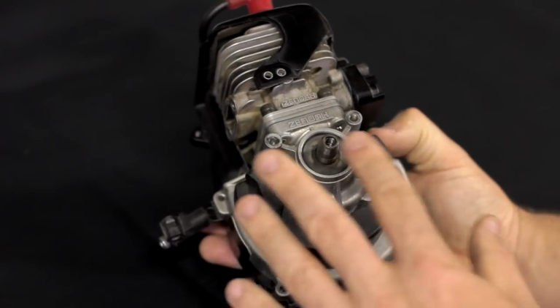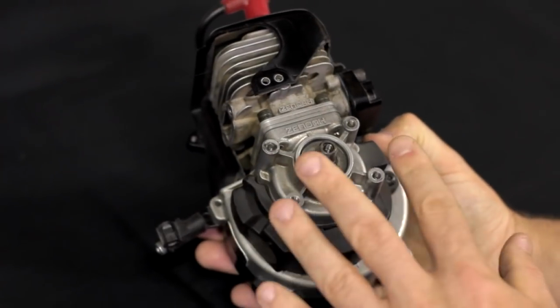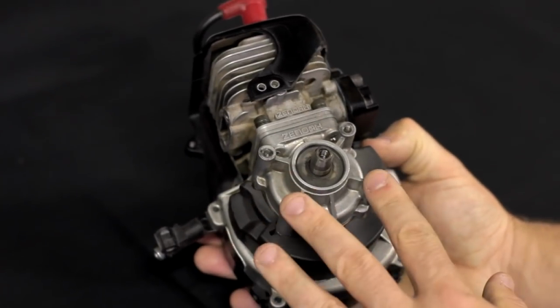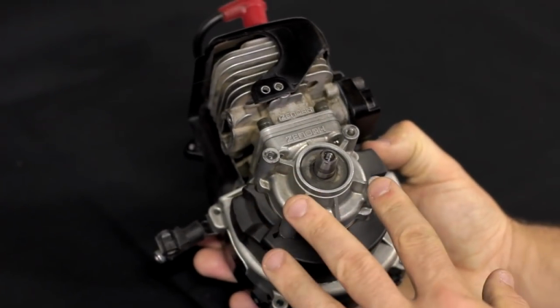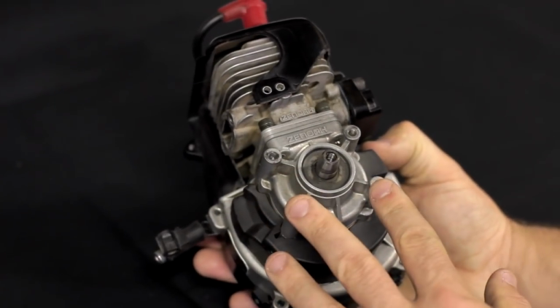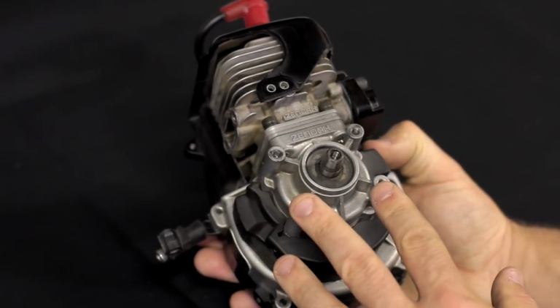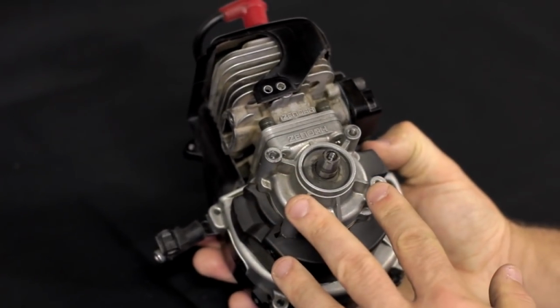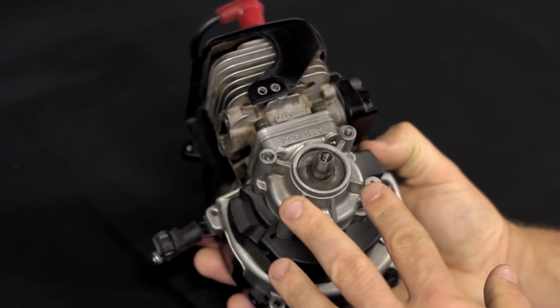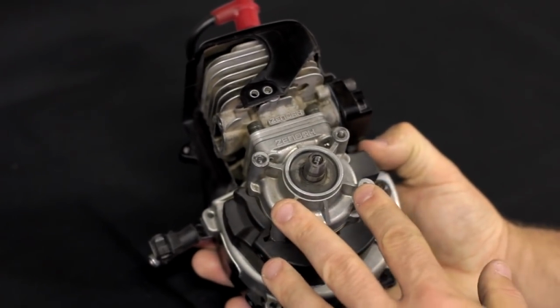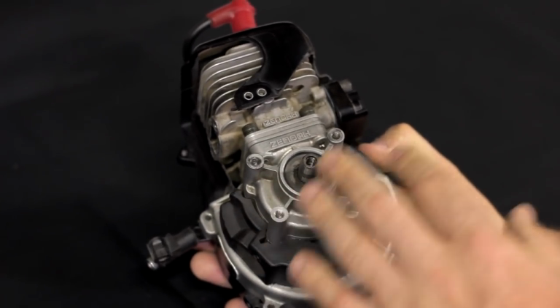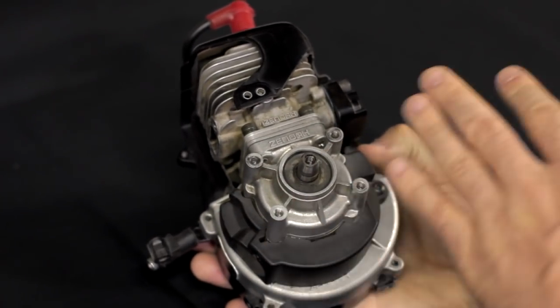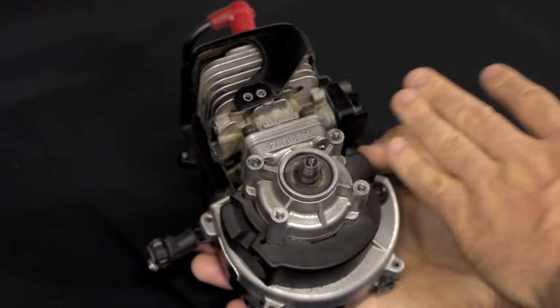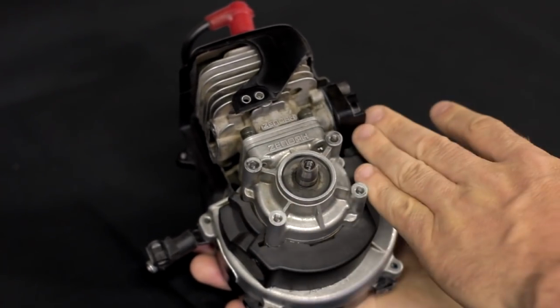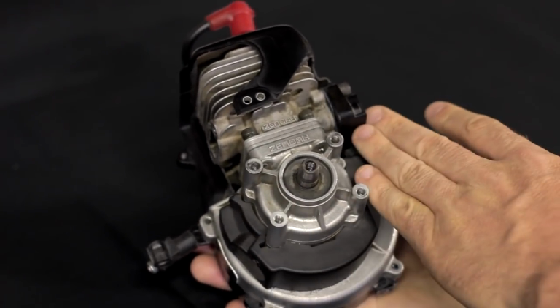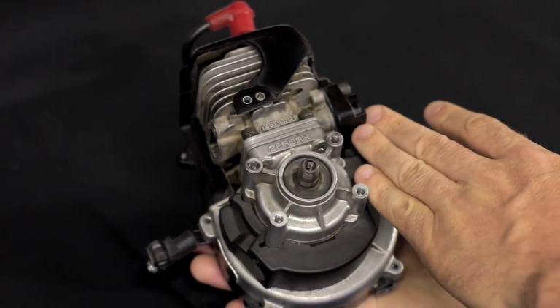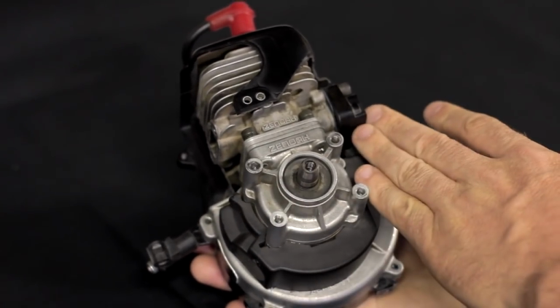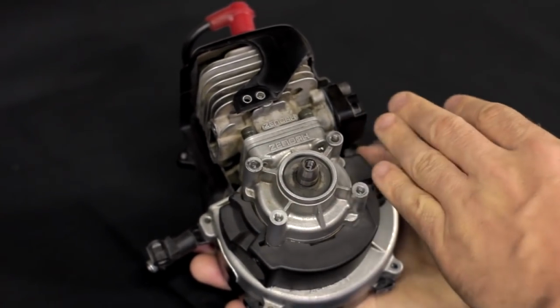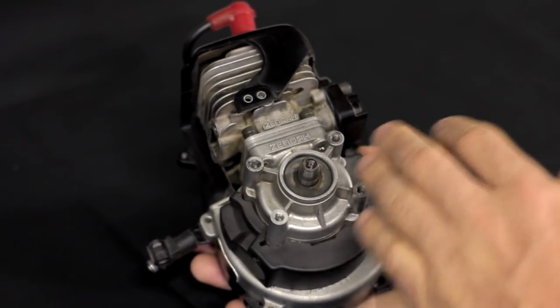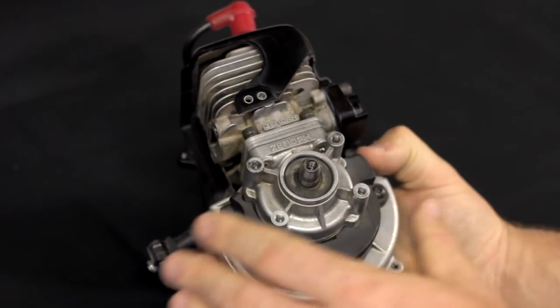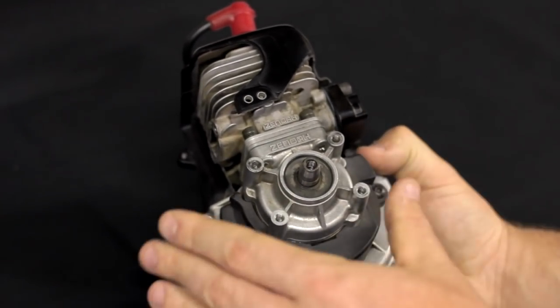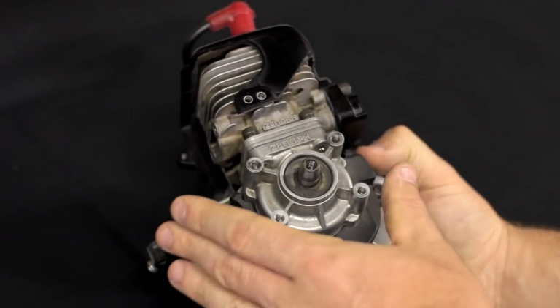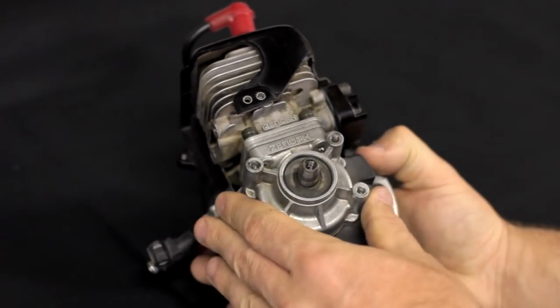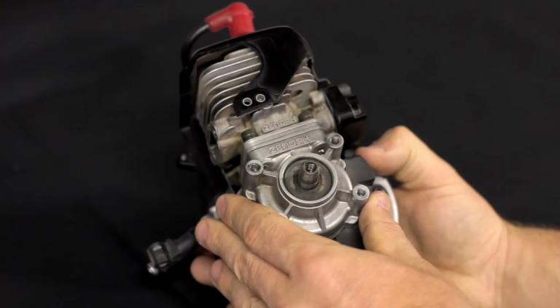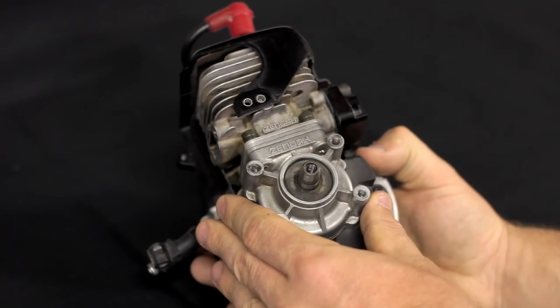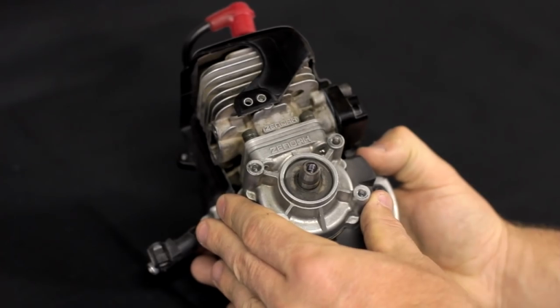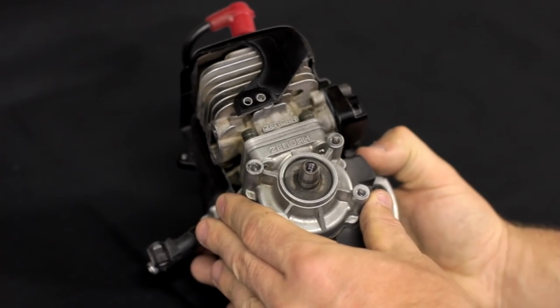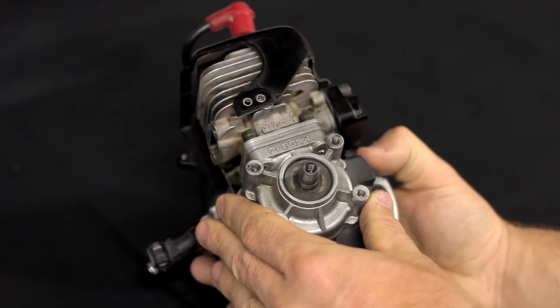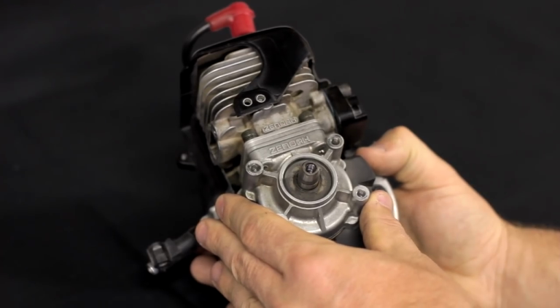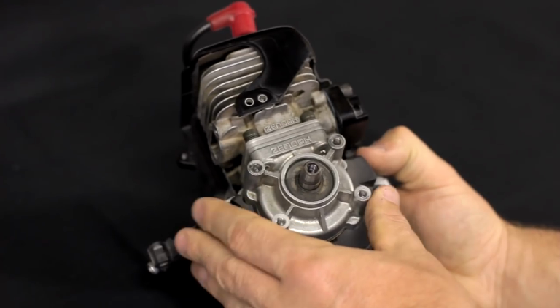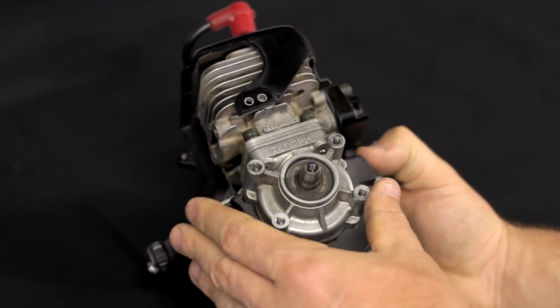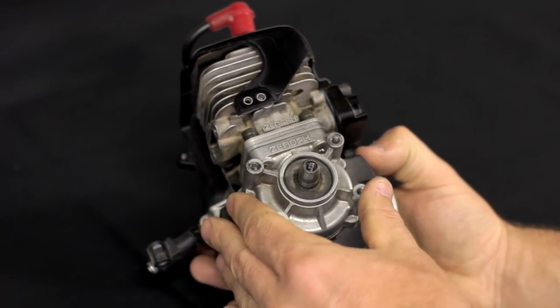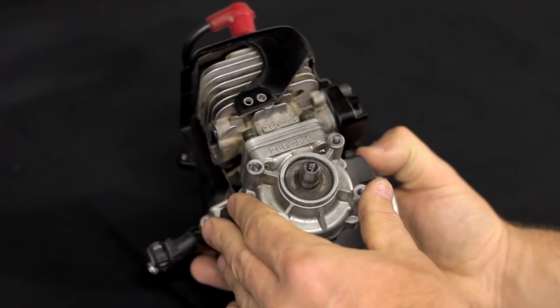The first step you want to do is remove the engine, take off the carburetor, clutch, and clutch plate.